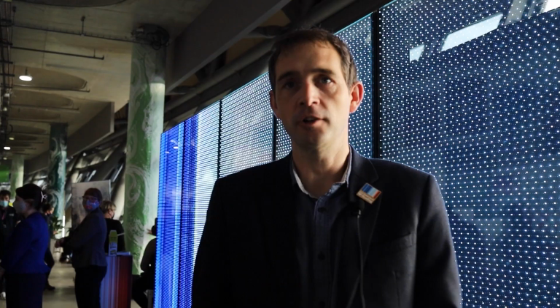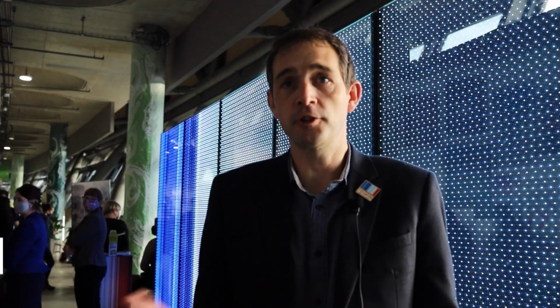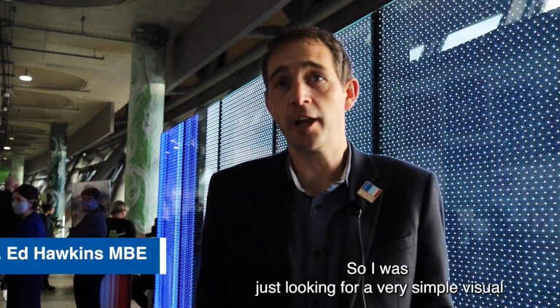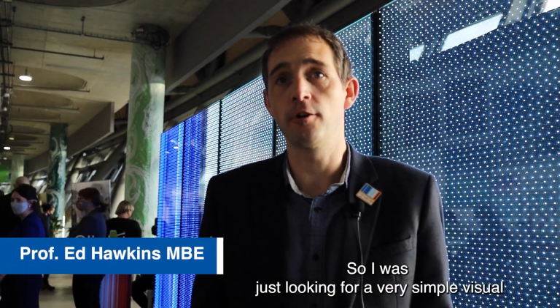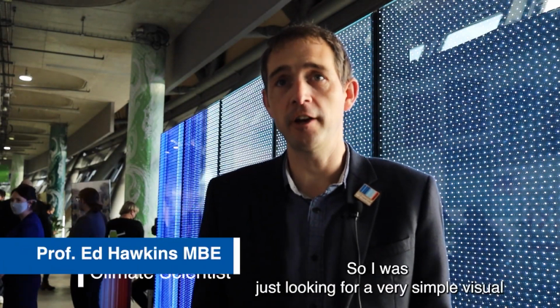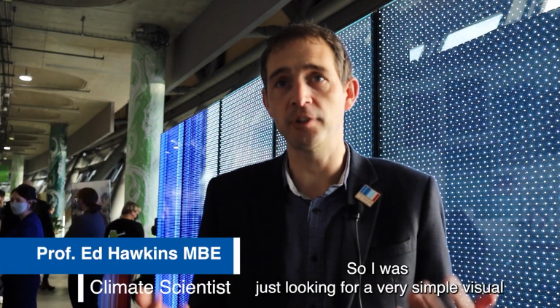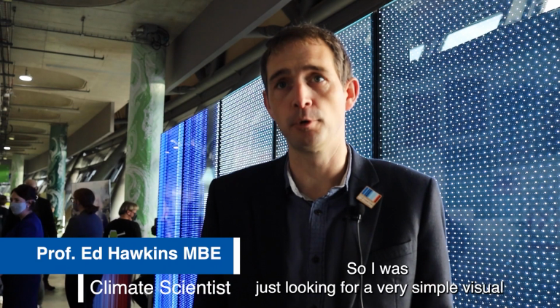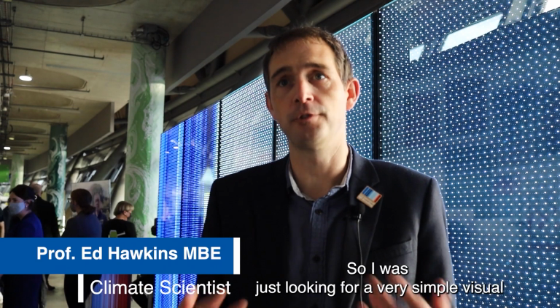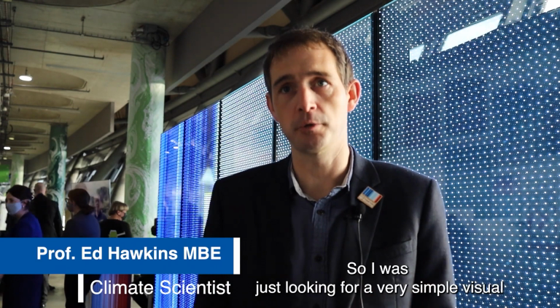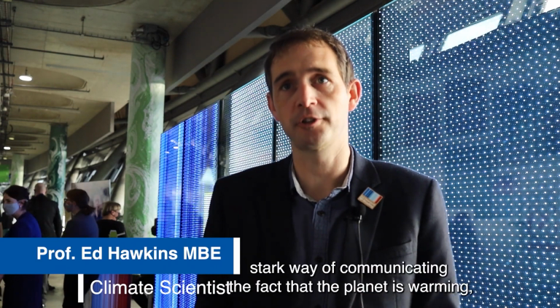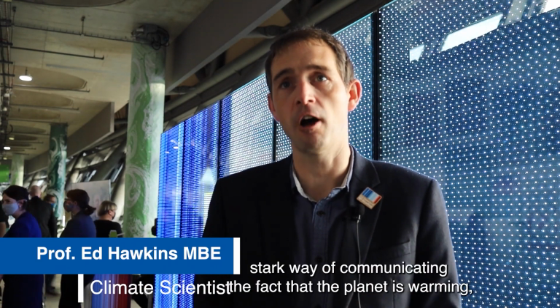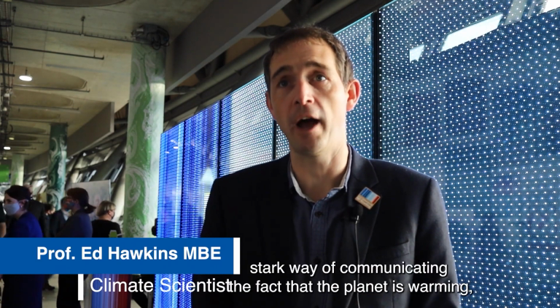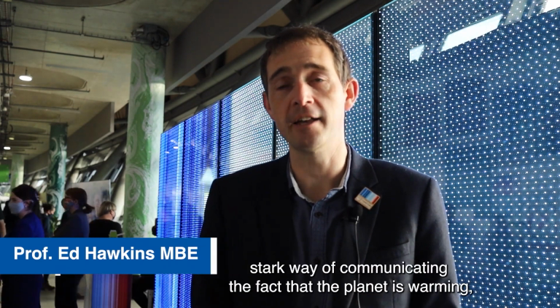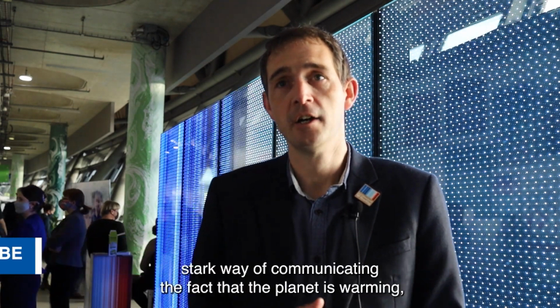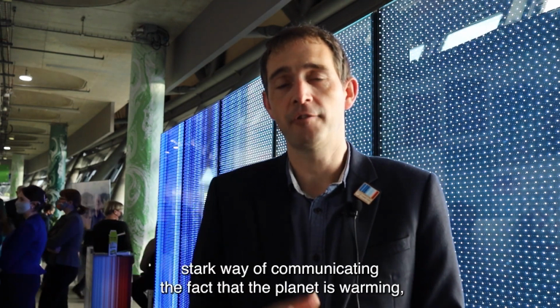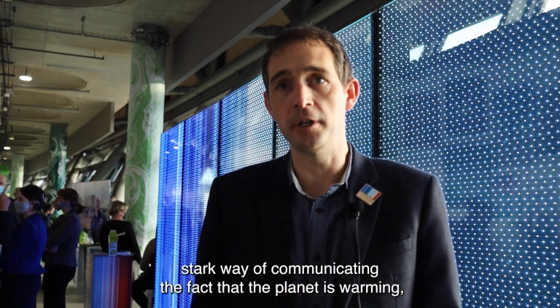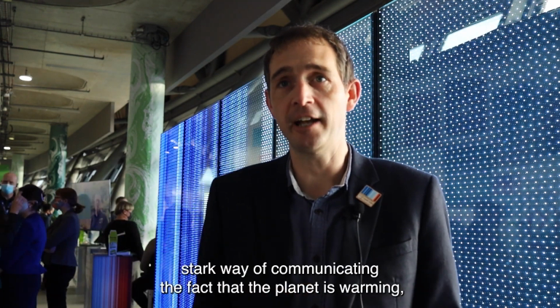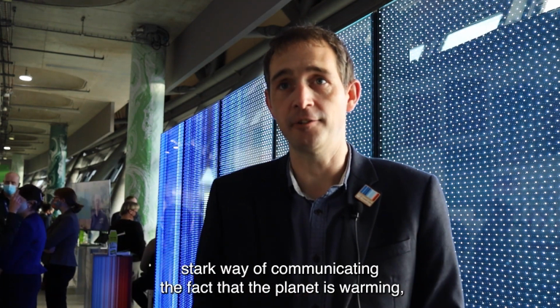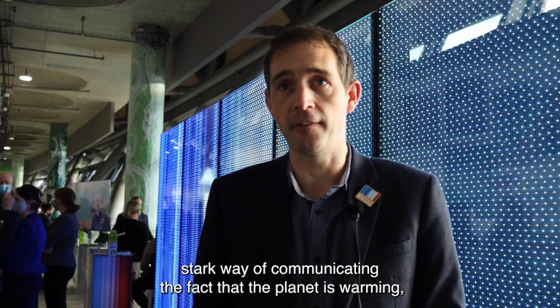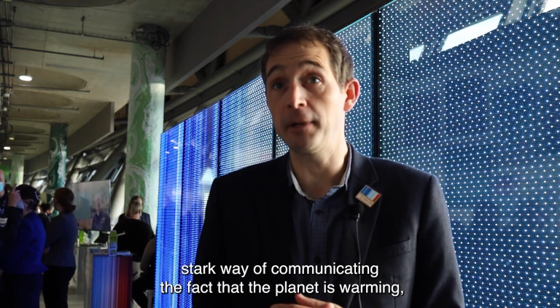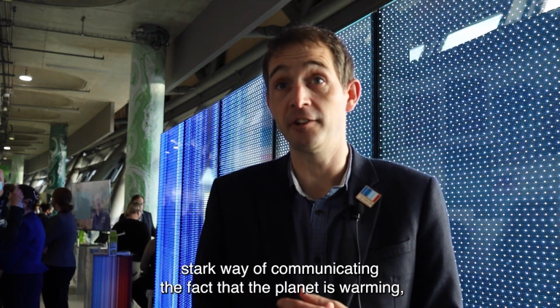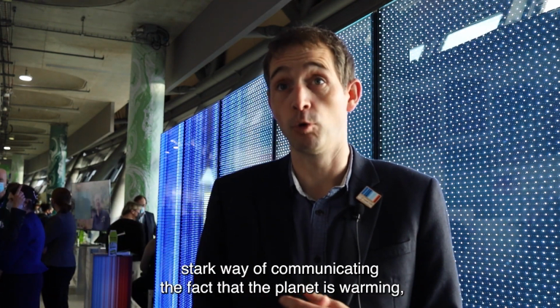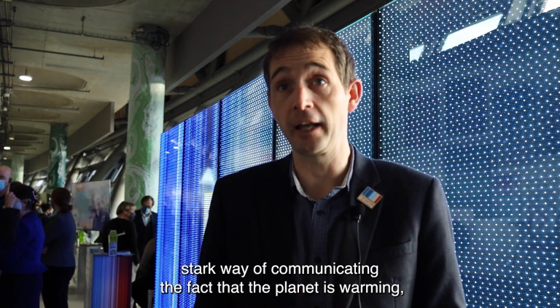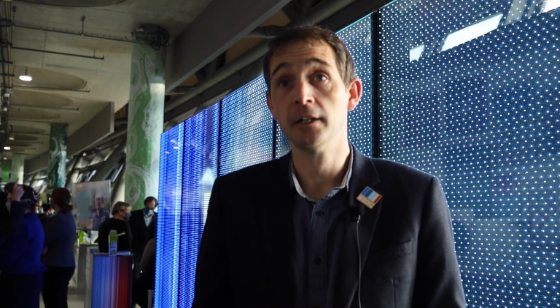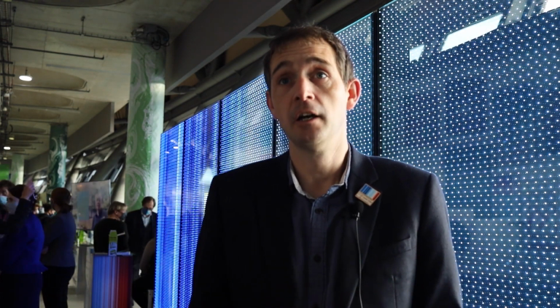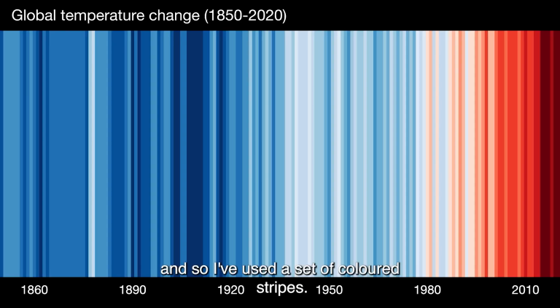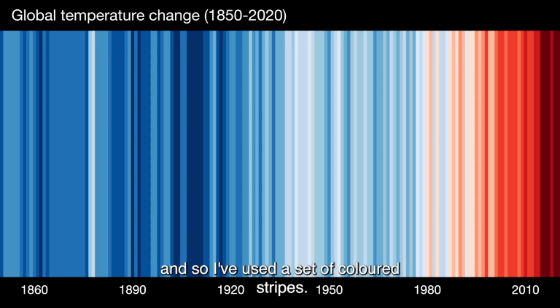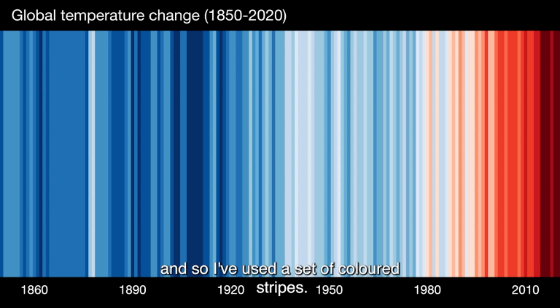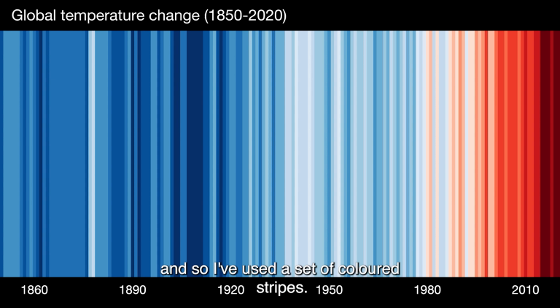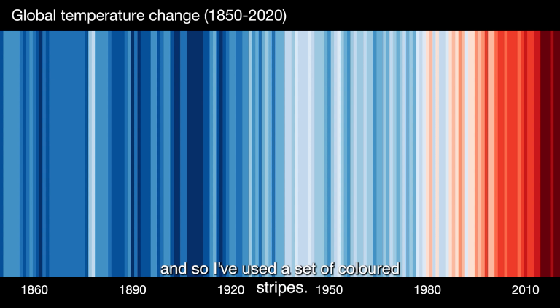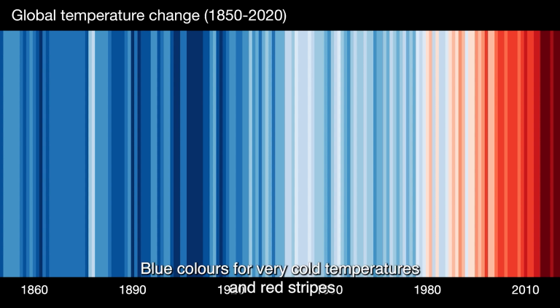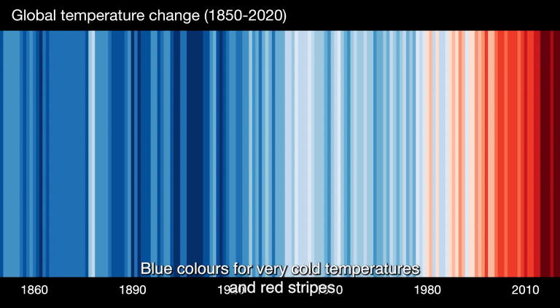So I was just looking for a very simple, visual, stark way of communicating the fact that our planet is warming, and so I used a set of coloured stripes.